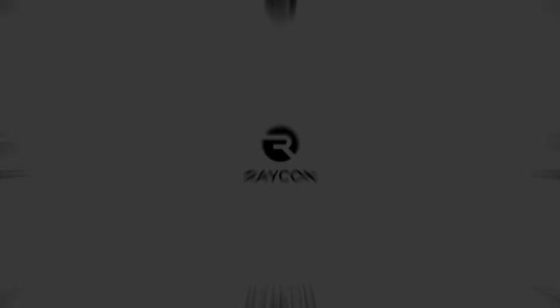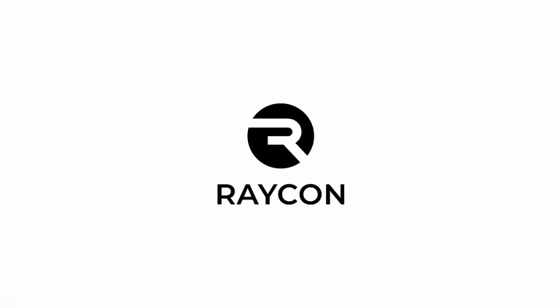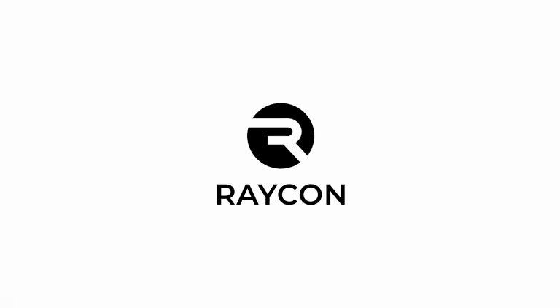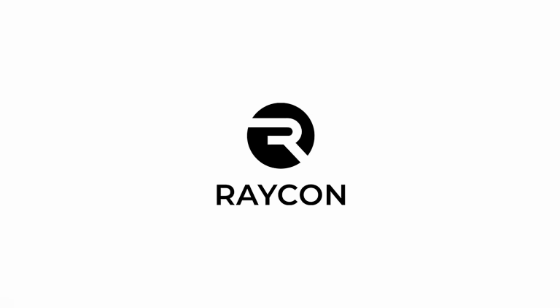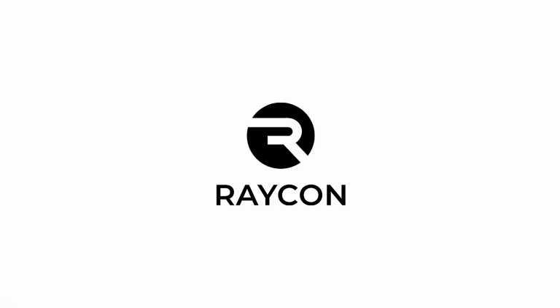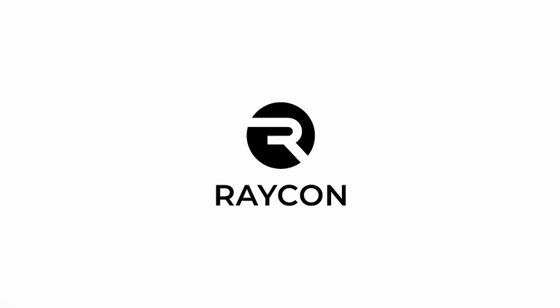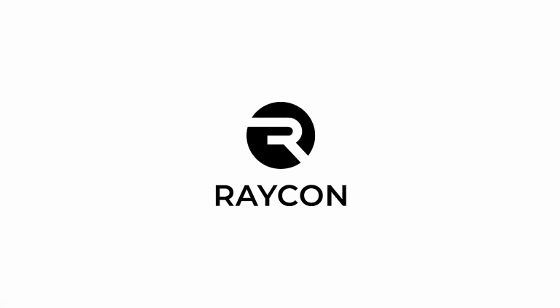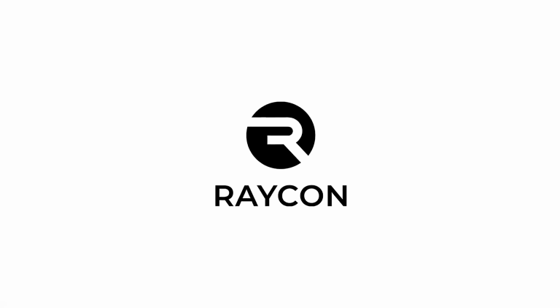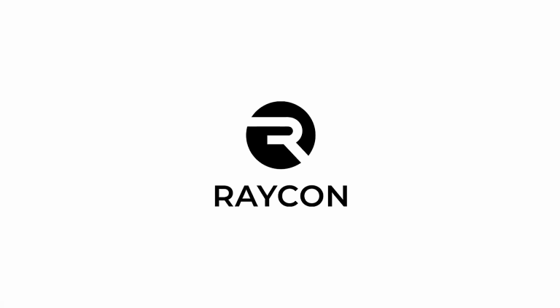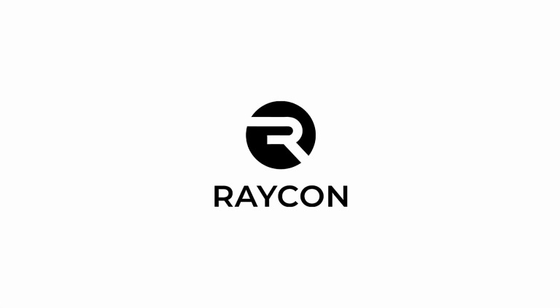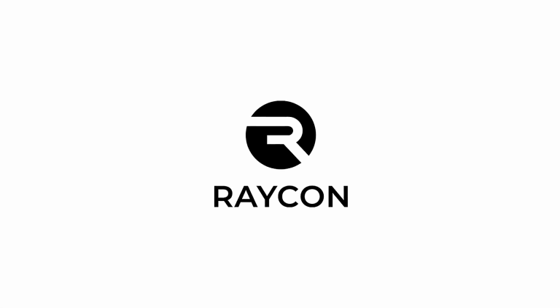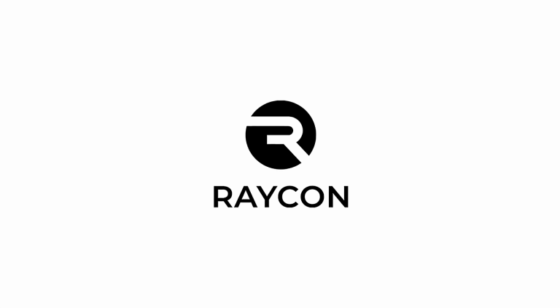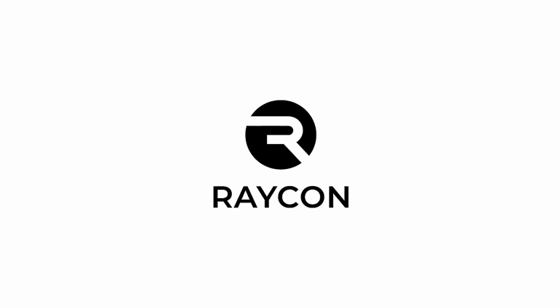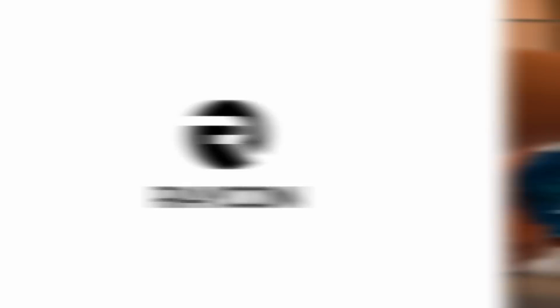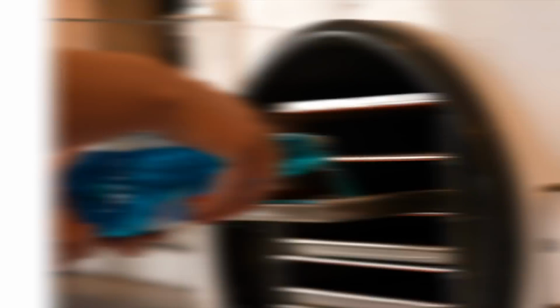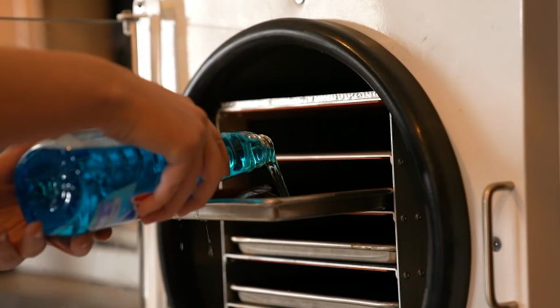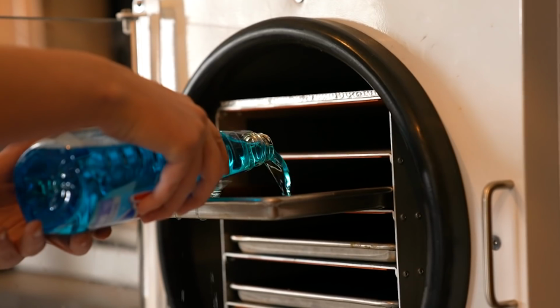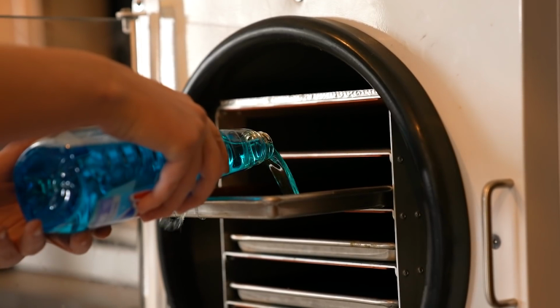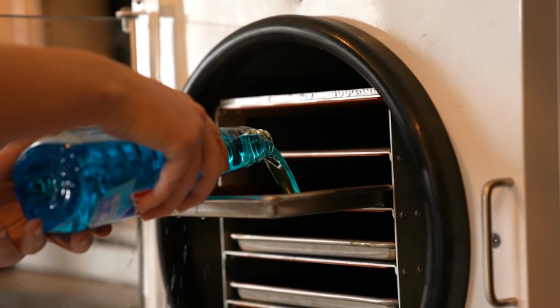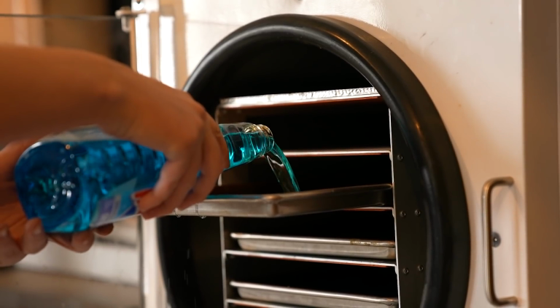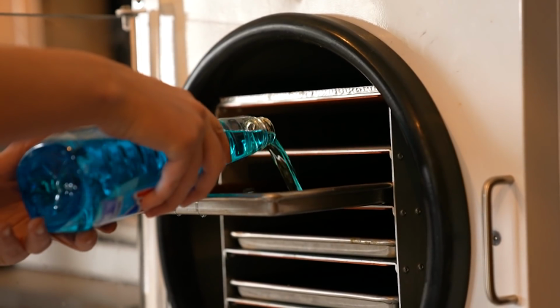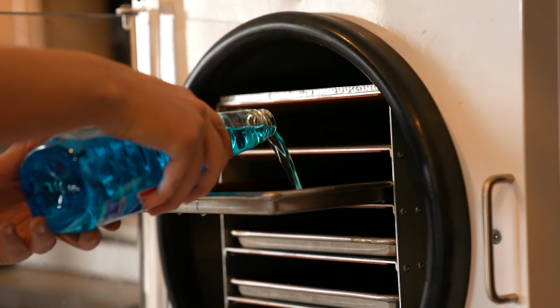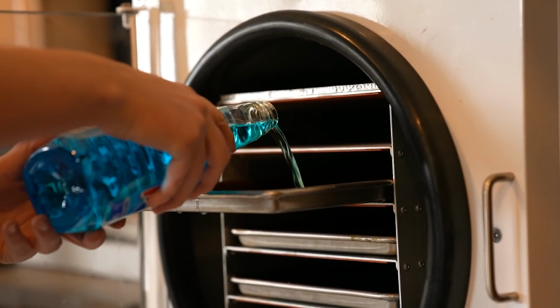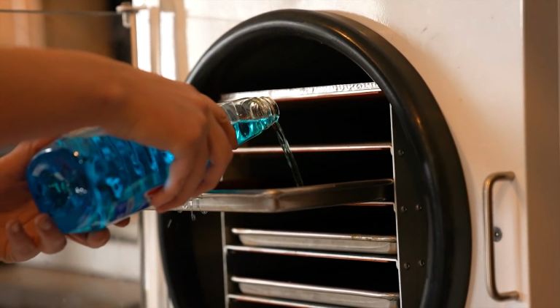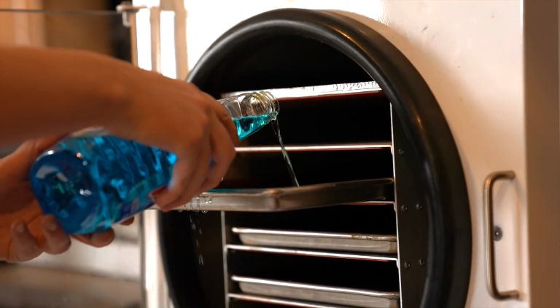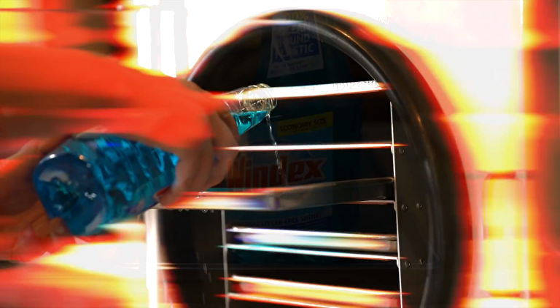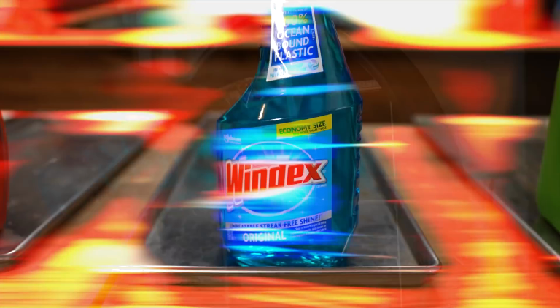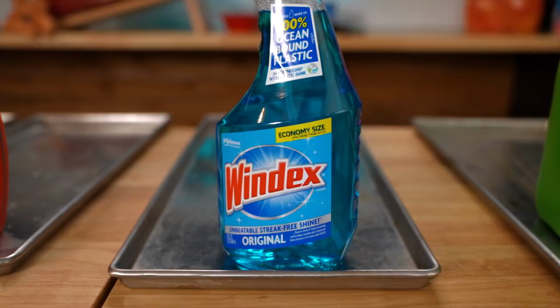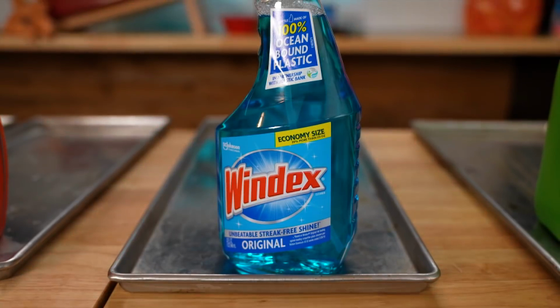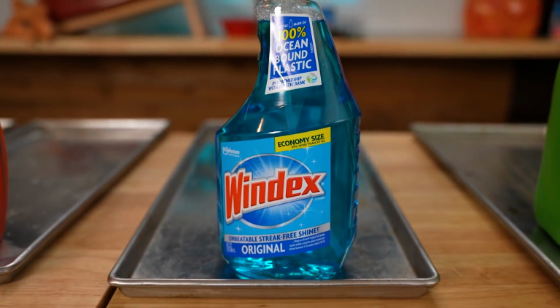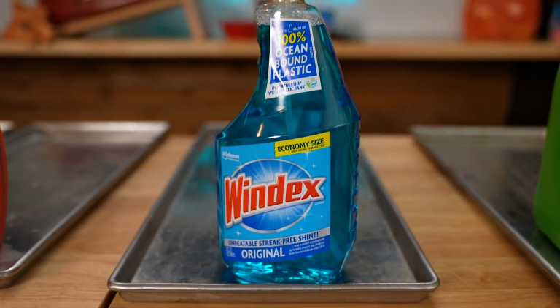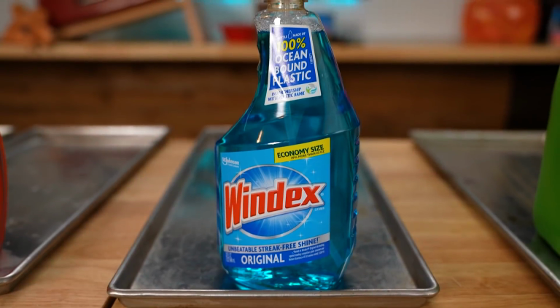Today's video is sponsored by Raycon earbuds. Today we're going to see what's left if we take all the water out of Windex.